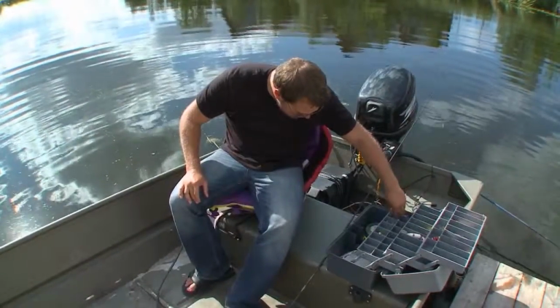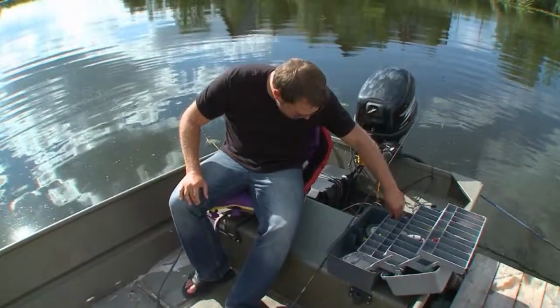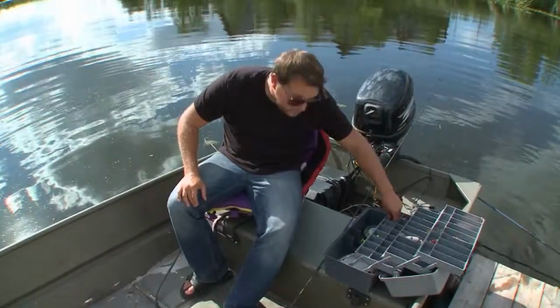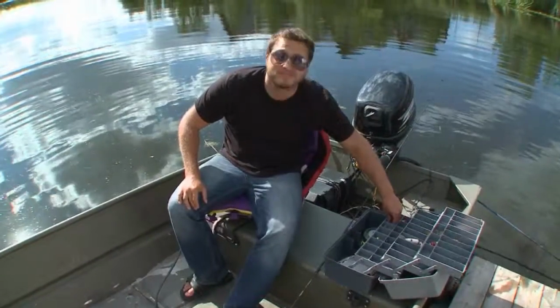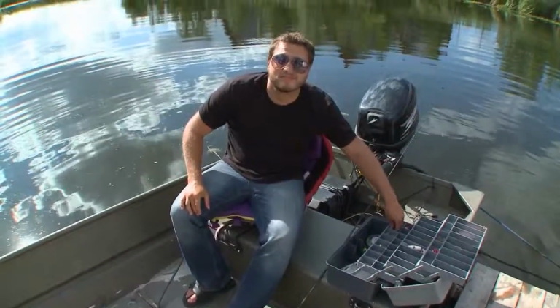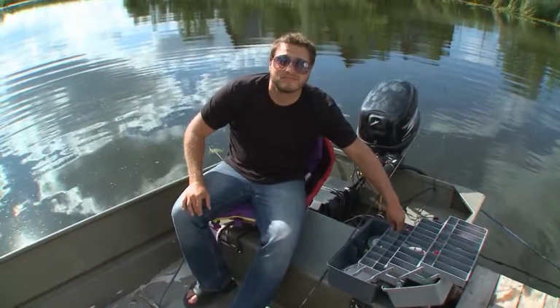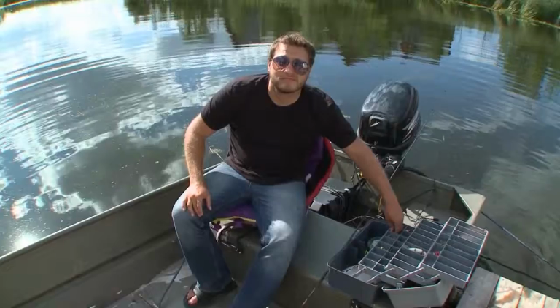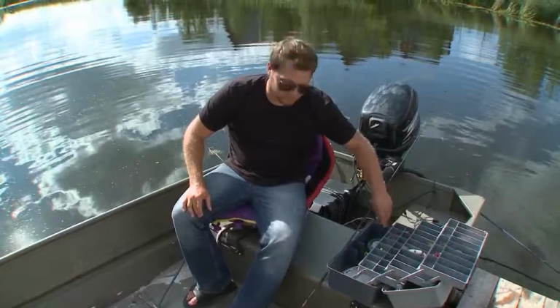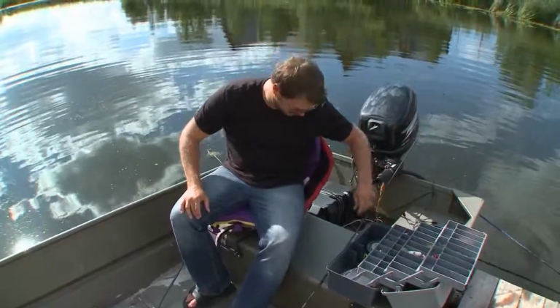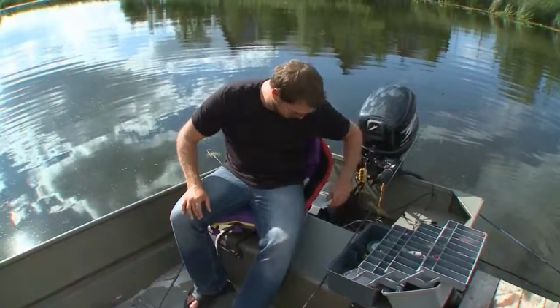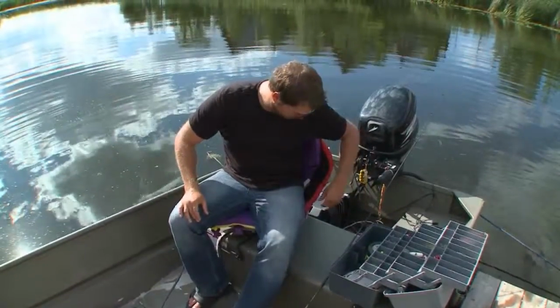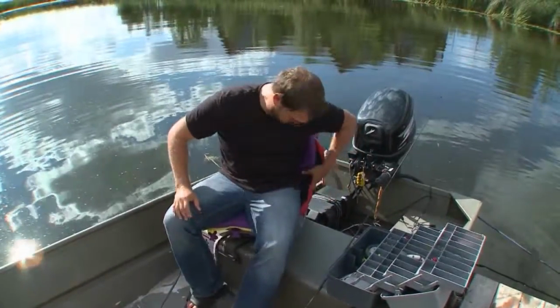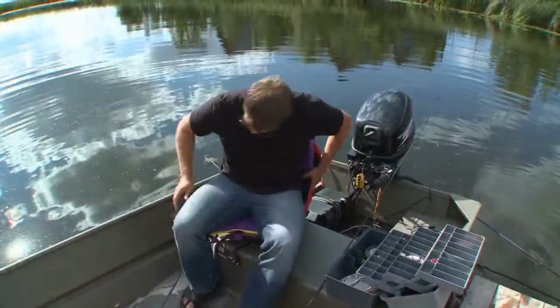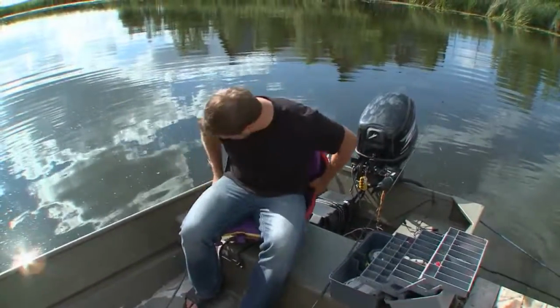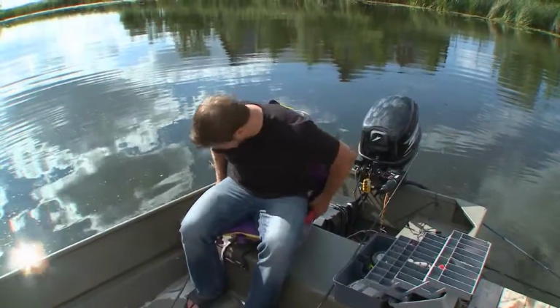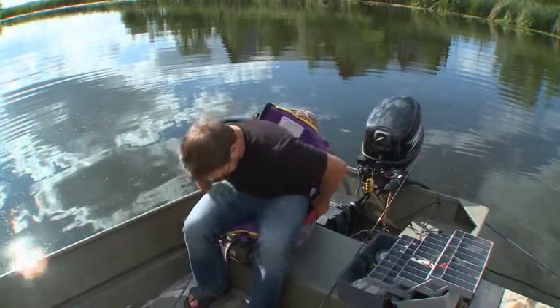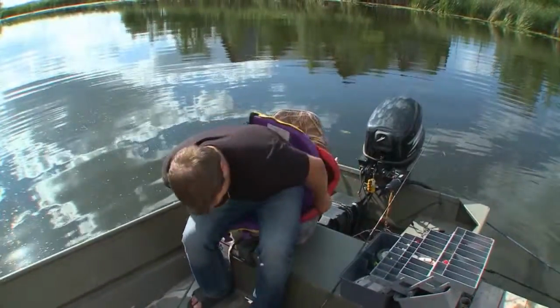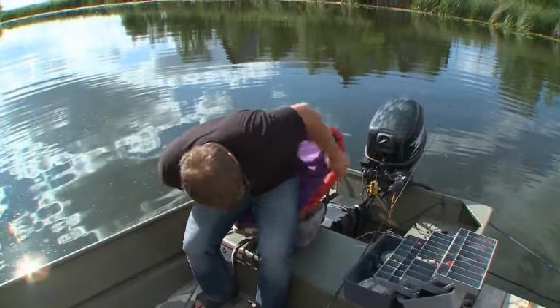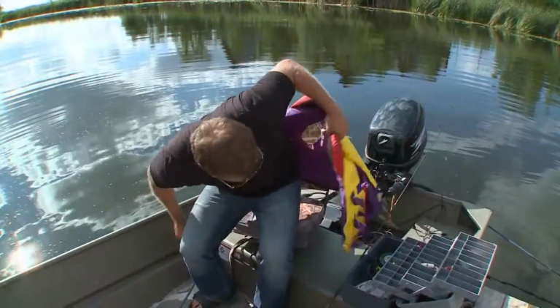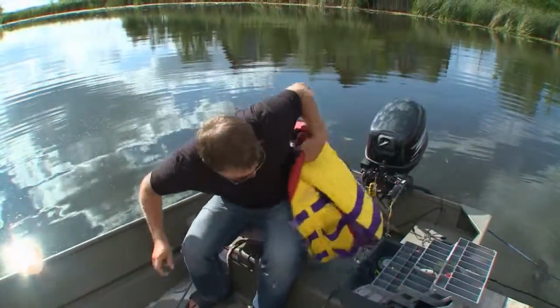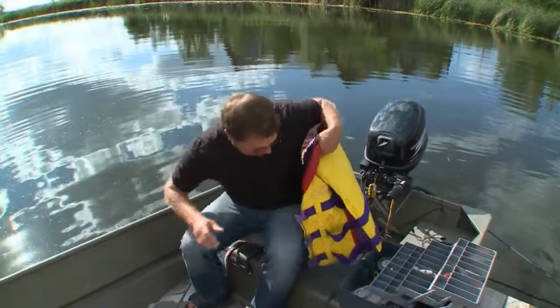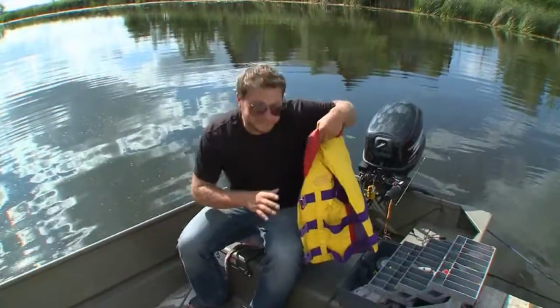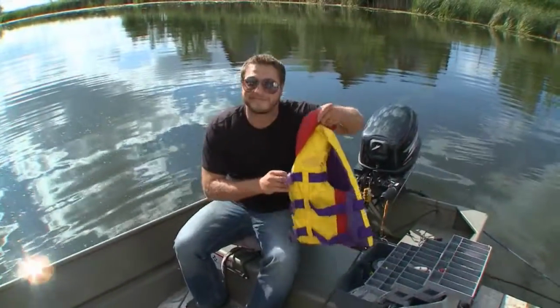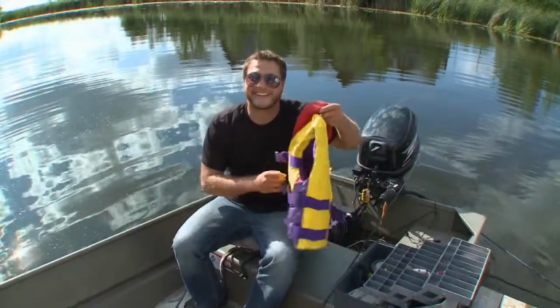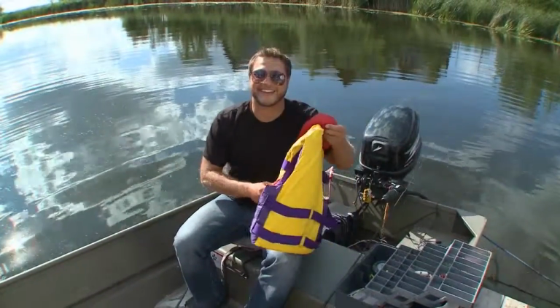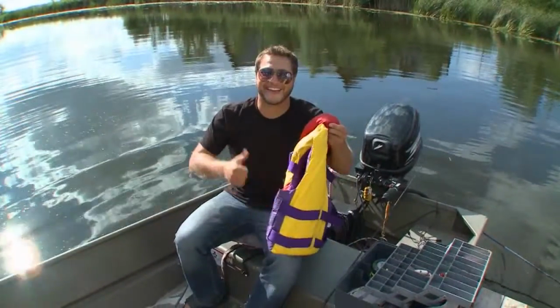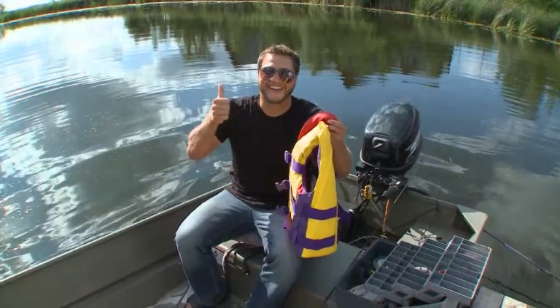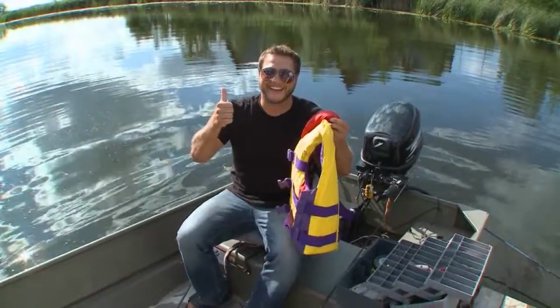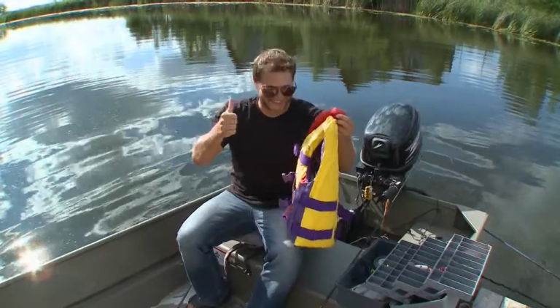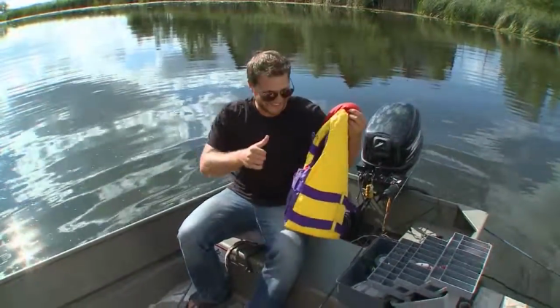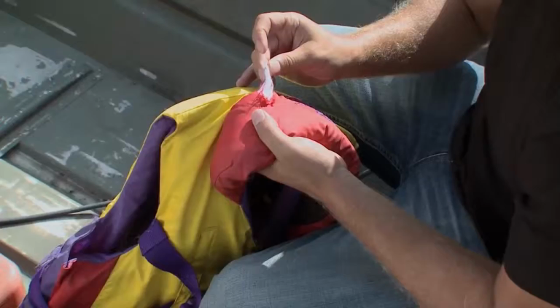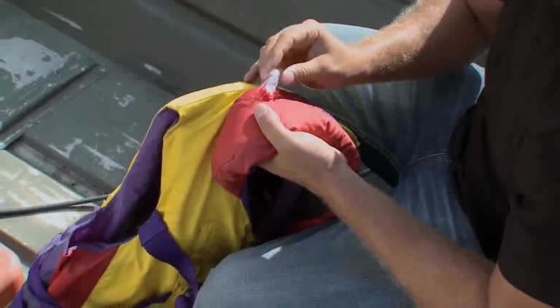Where do you keep your life jacket? Wherever it is, get it out and inspect it, especially at the start of each season.